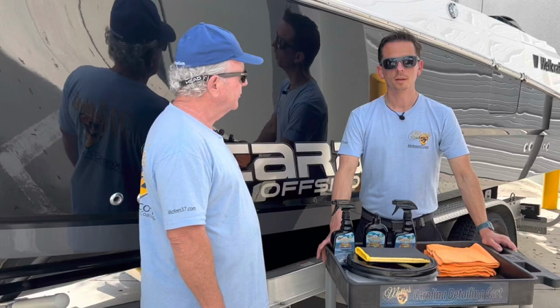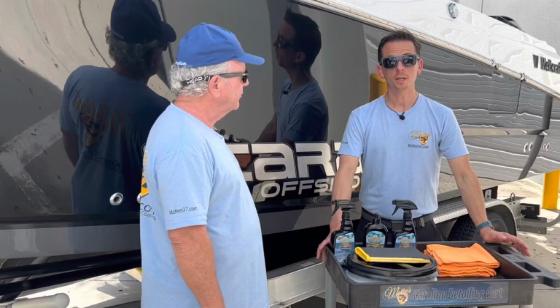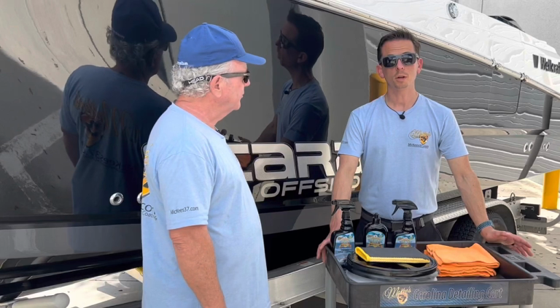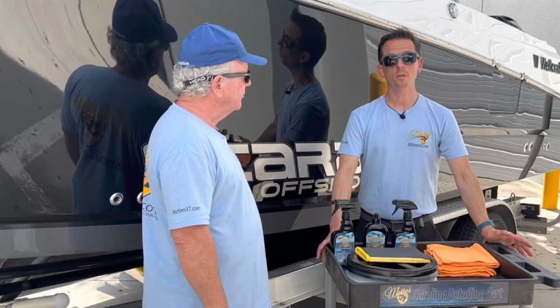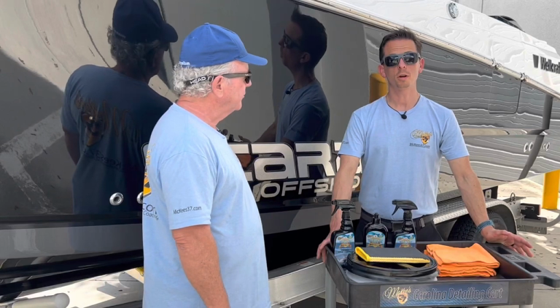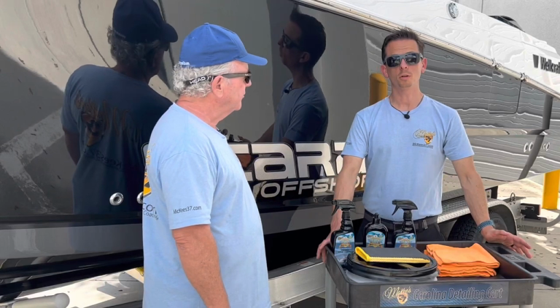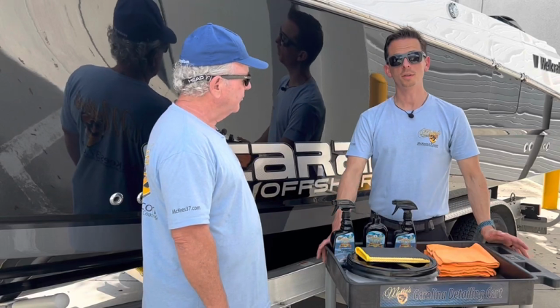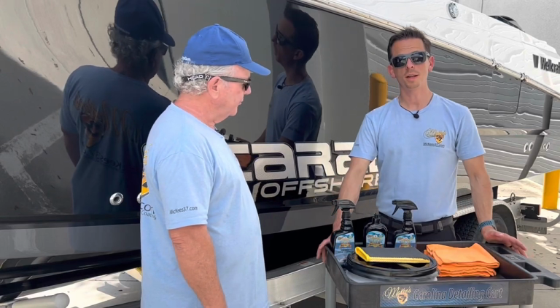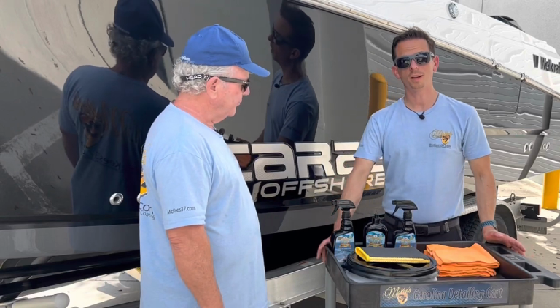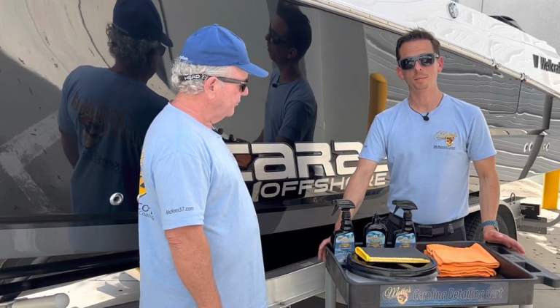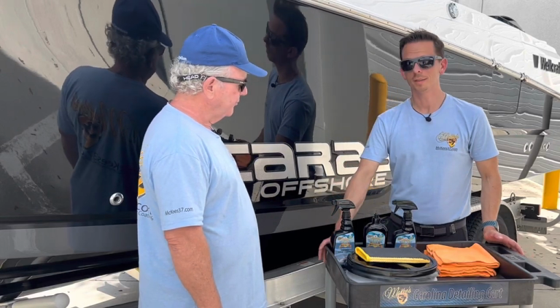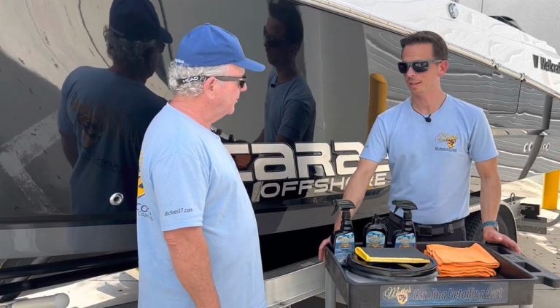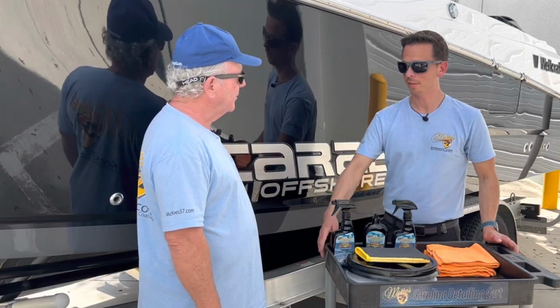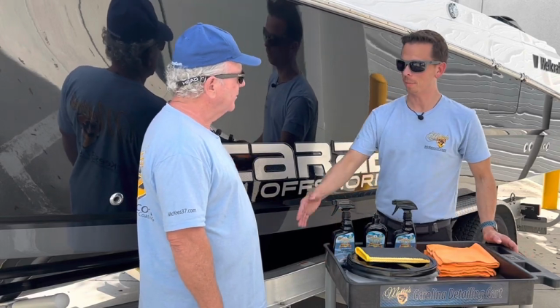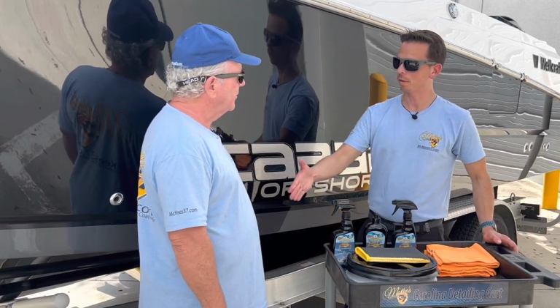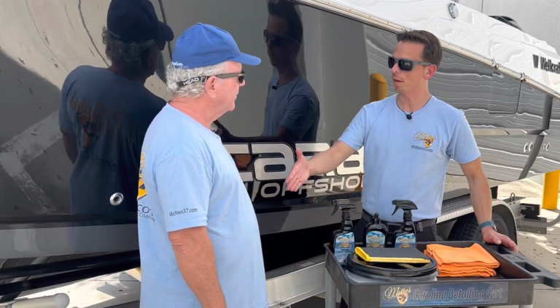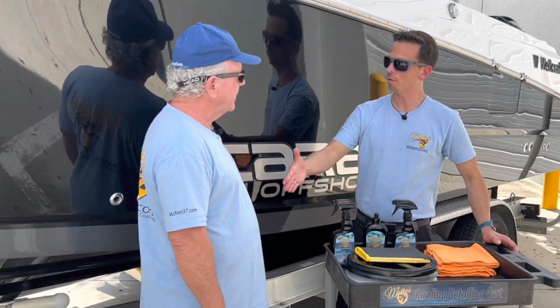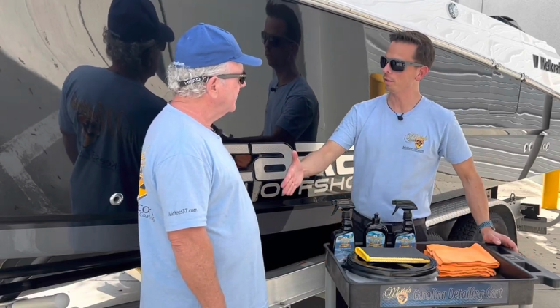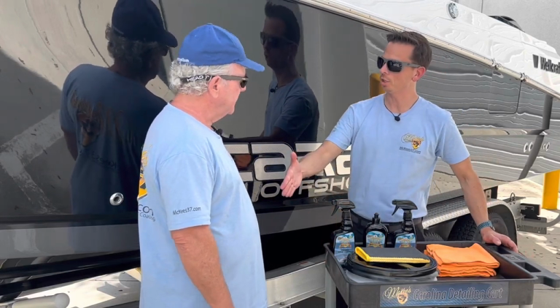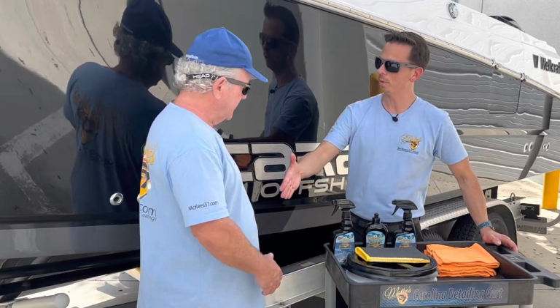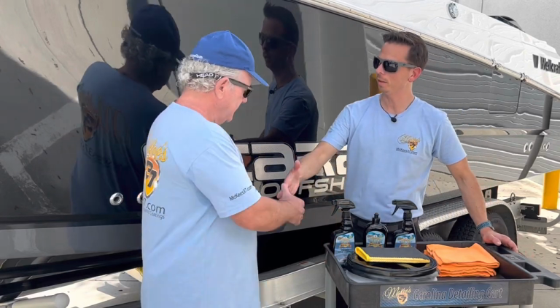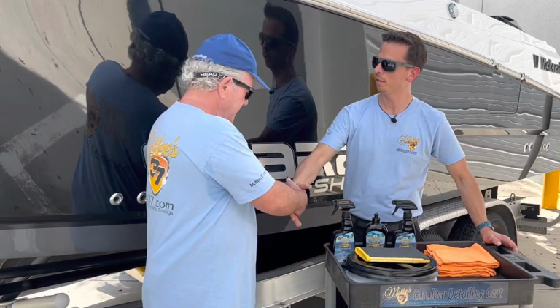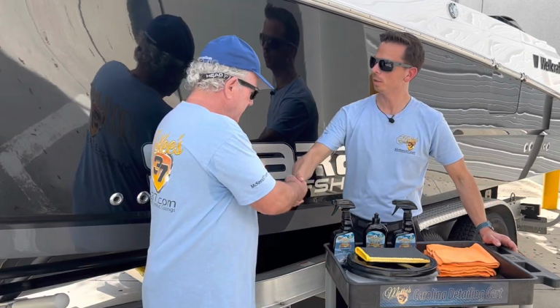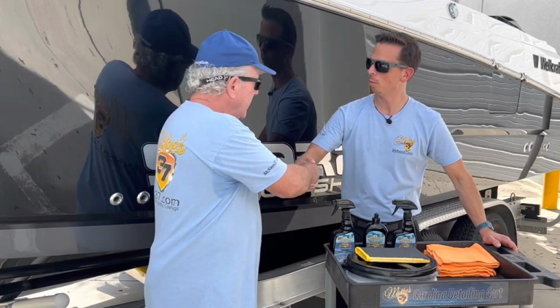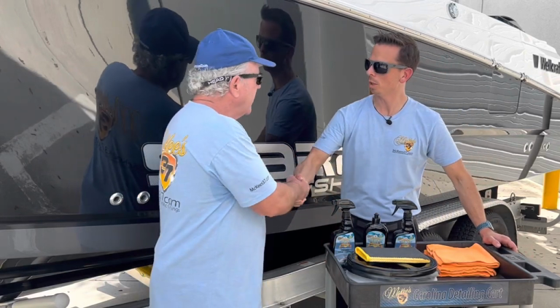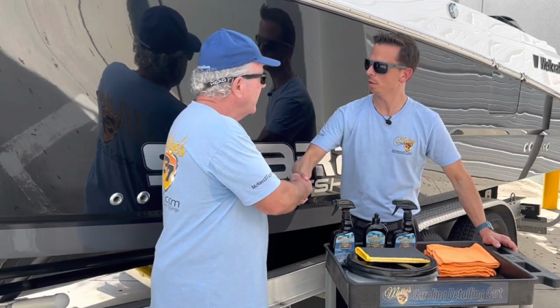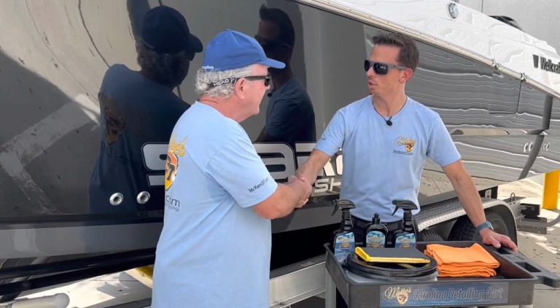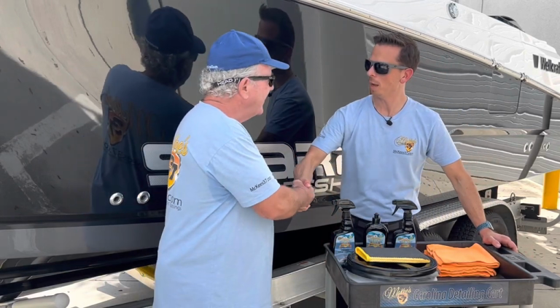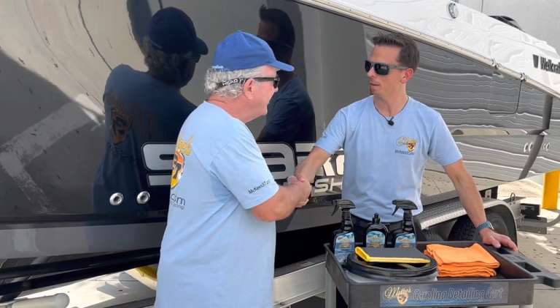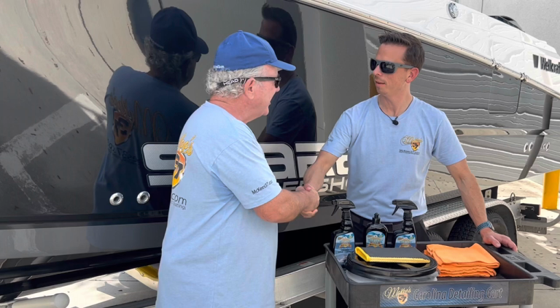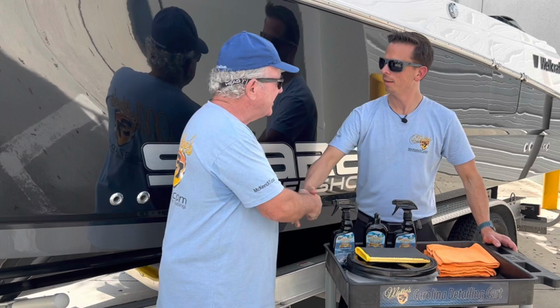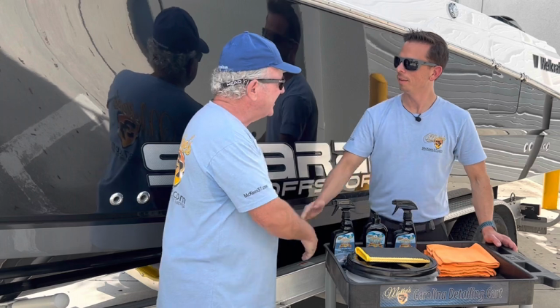Nick Rudder for nauticalone.com. Today I've got my great friend Jimmy. Jimmy, welcome to the shop. Thanks, Nick.